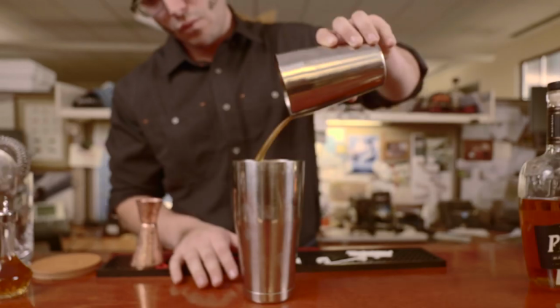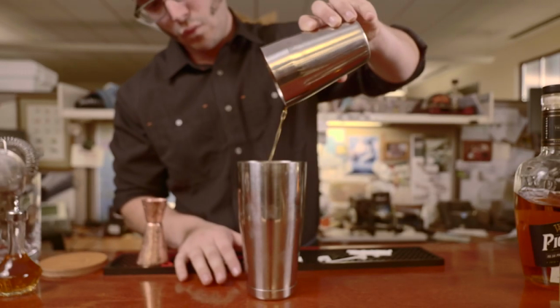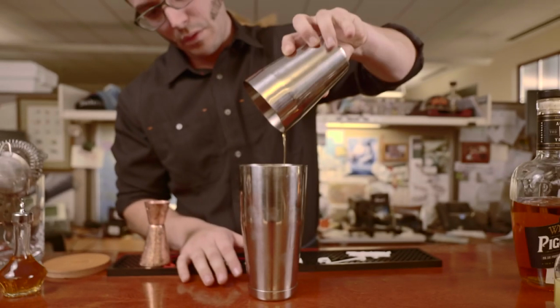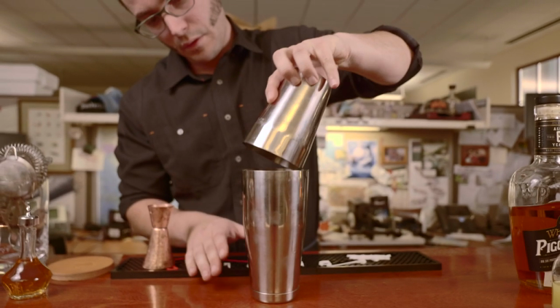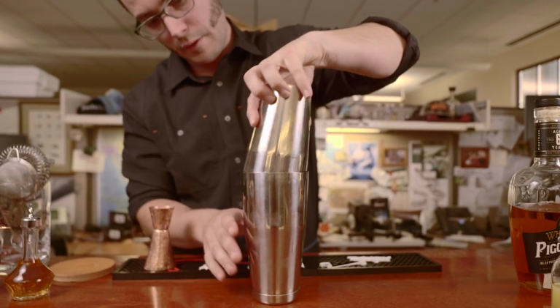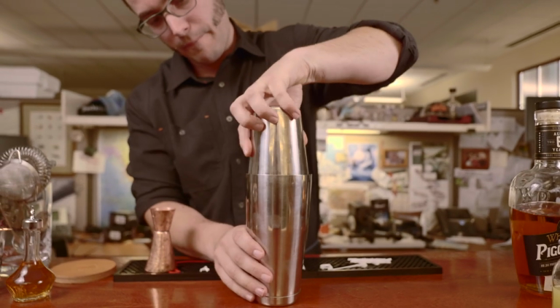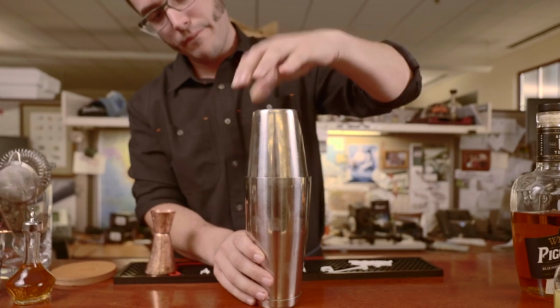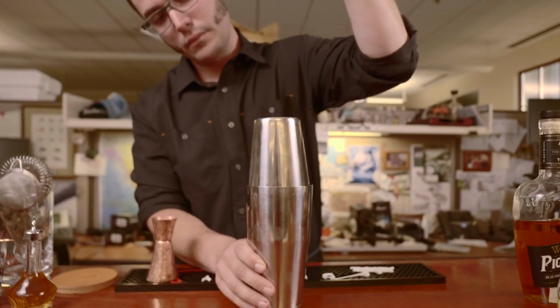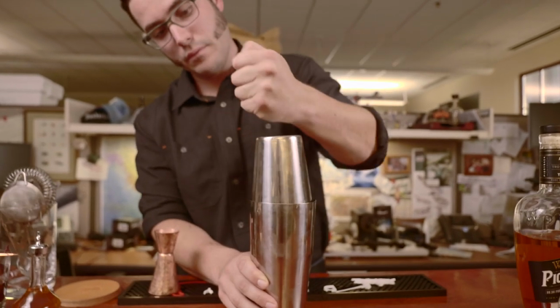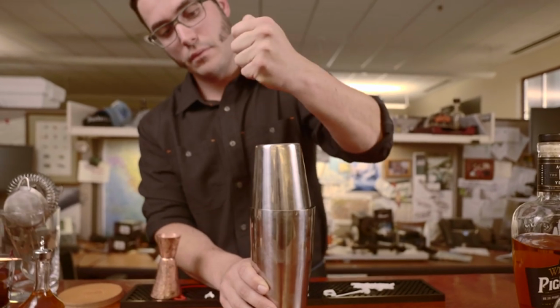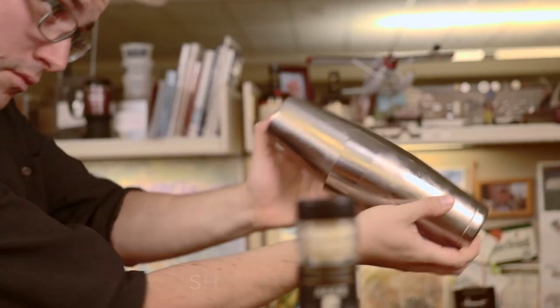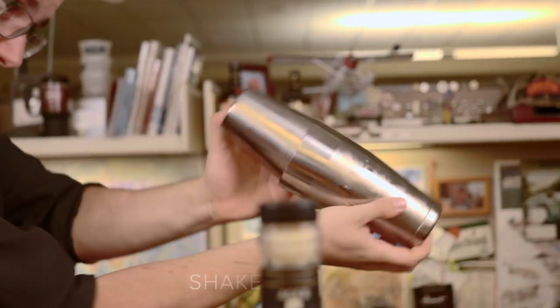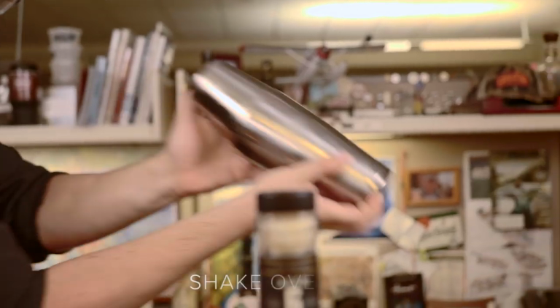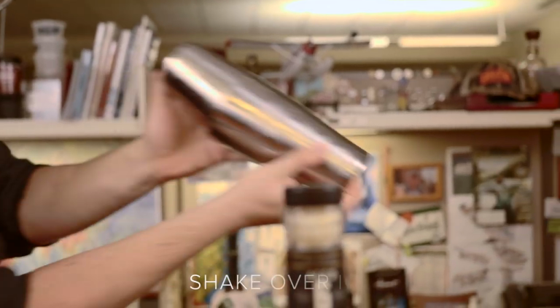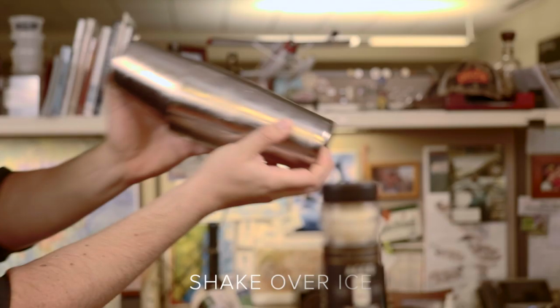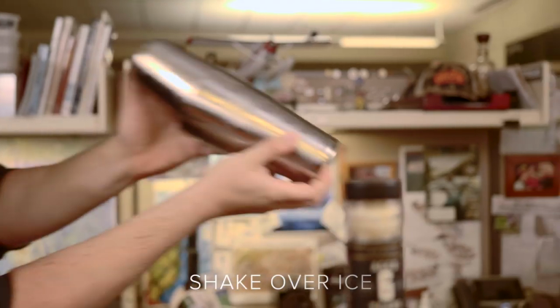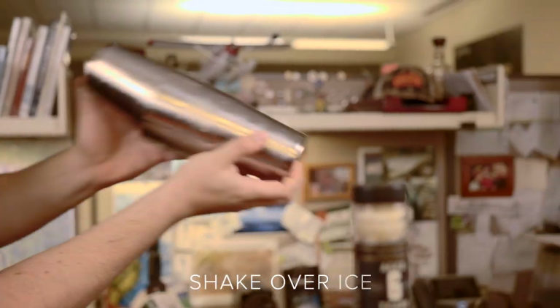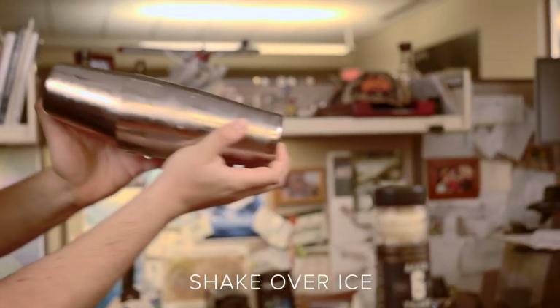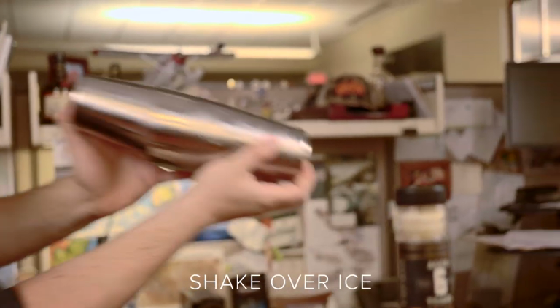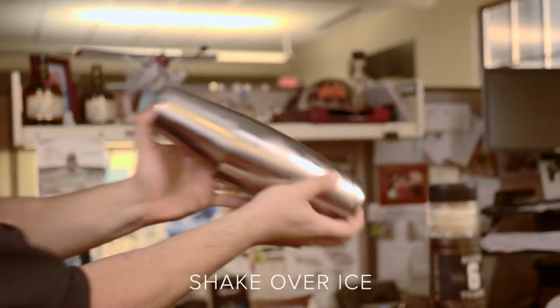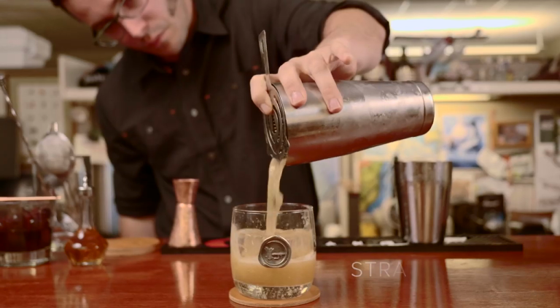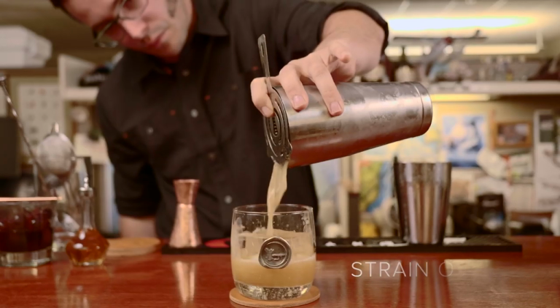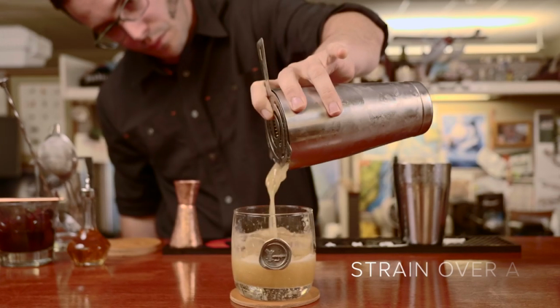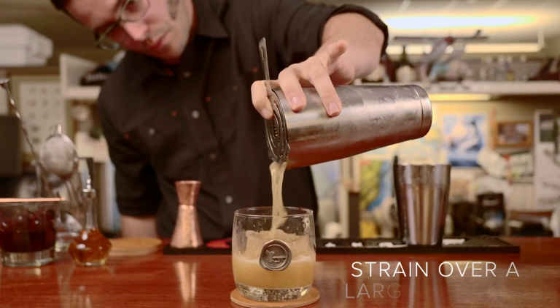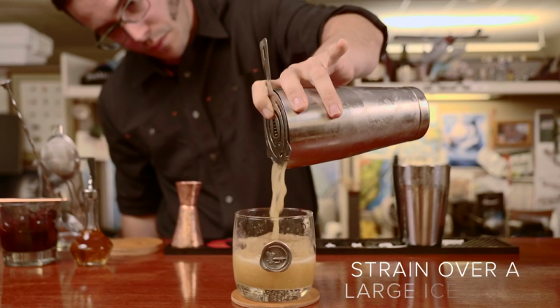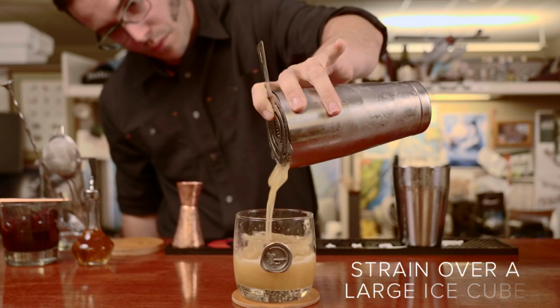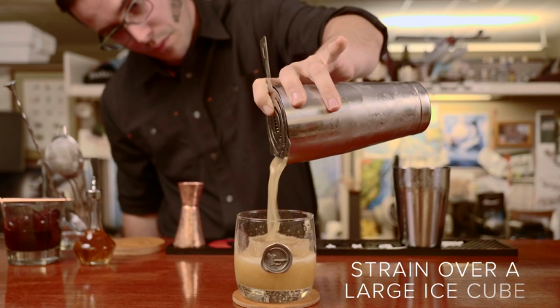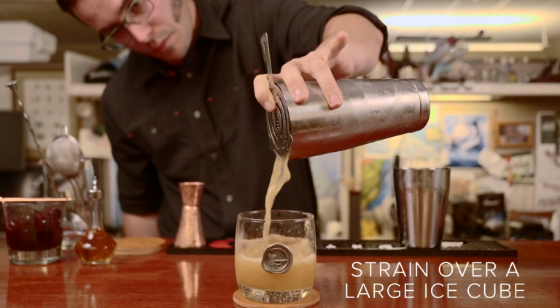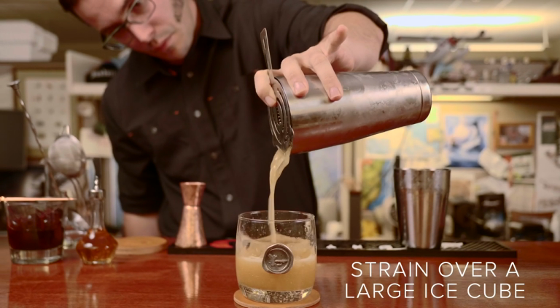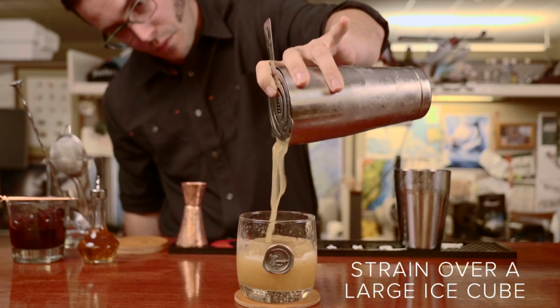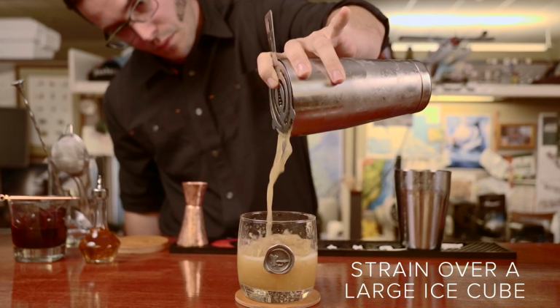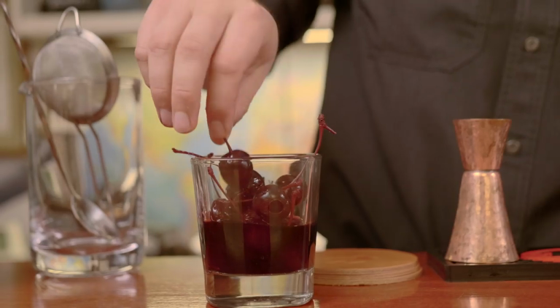Shake it over ice. Strain it over a large ice cube and garnish with a bourbon cherry.